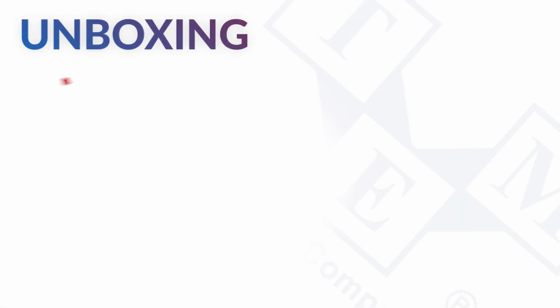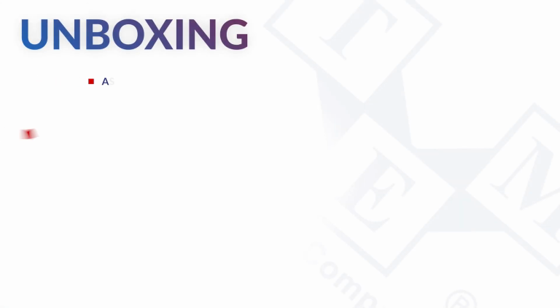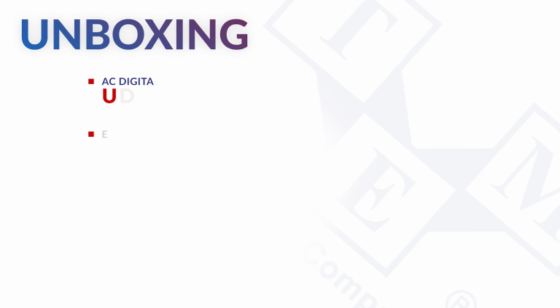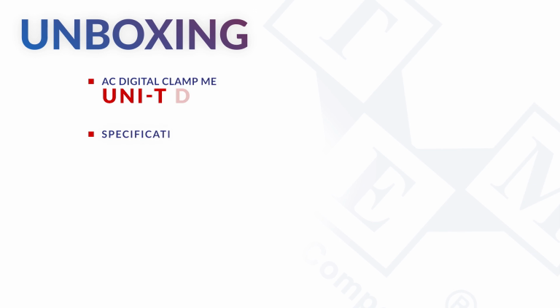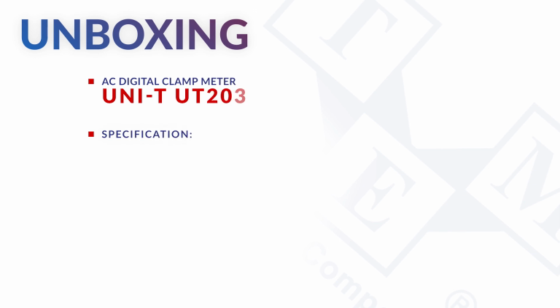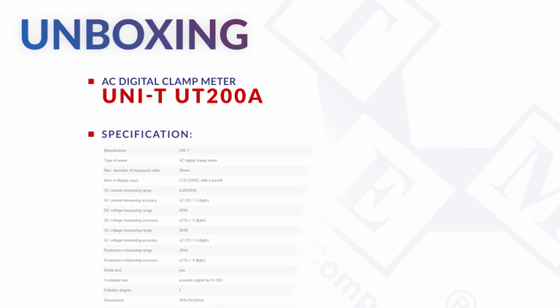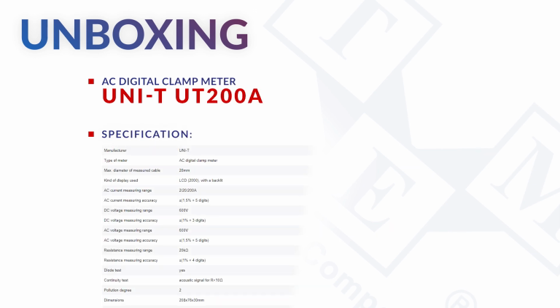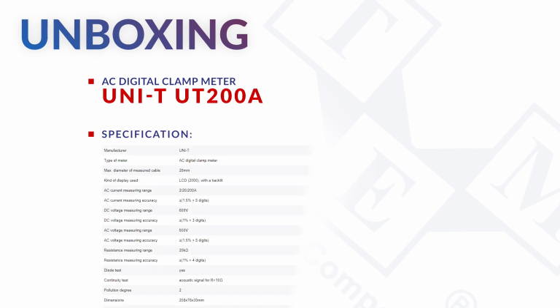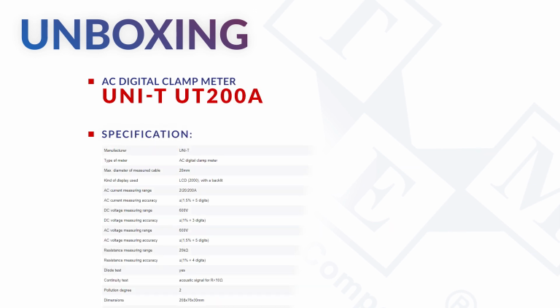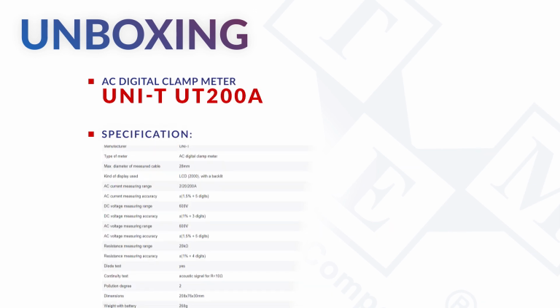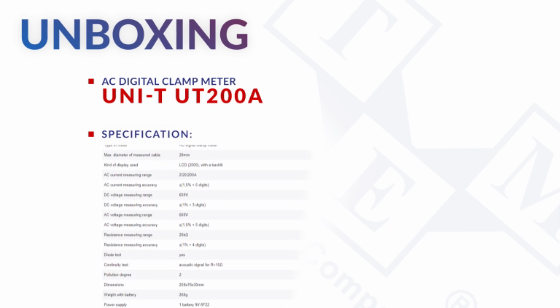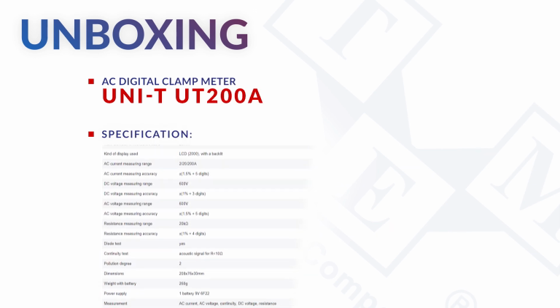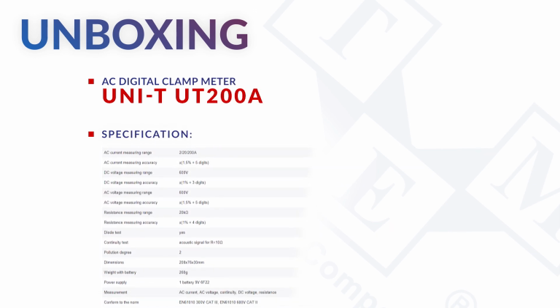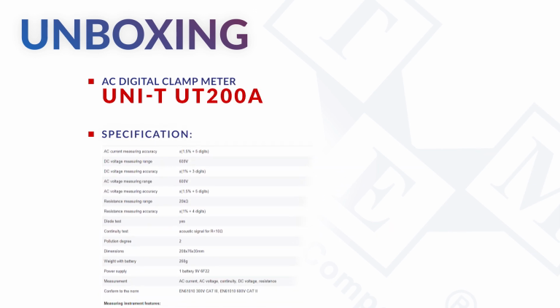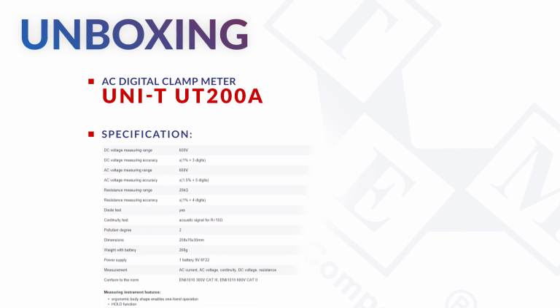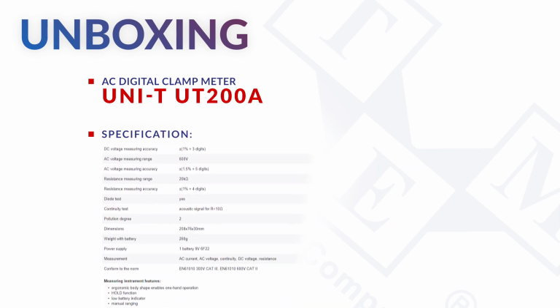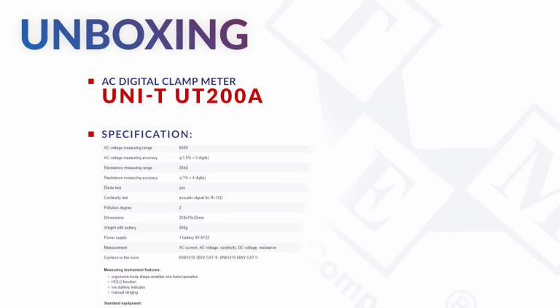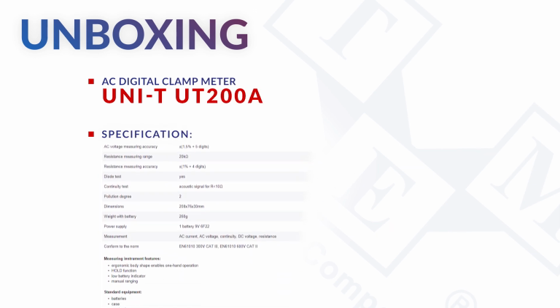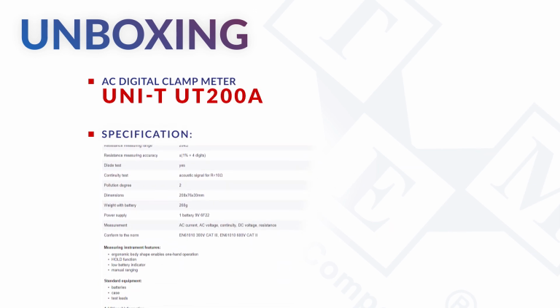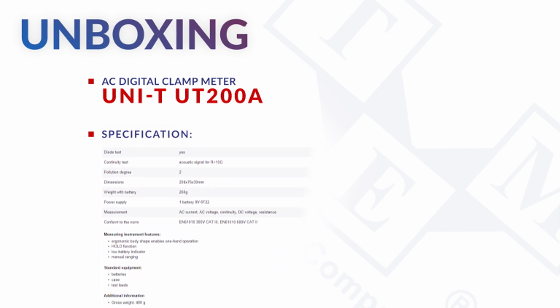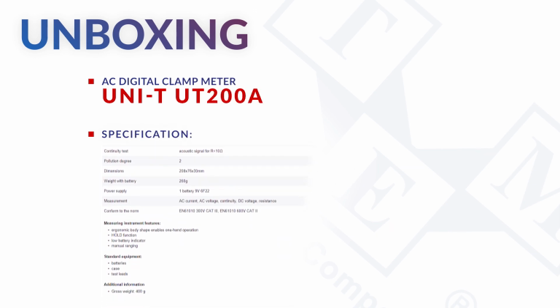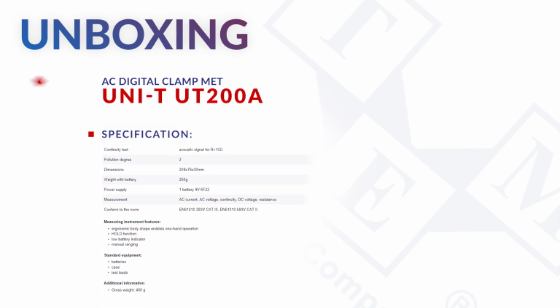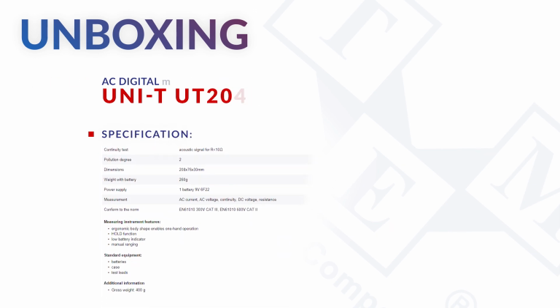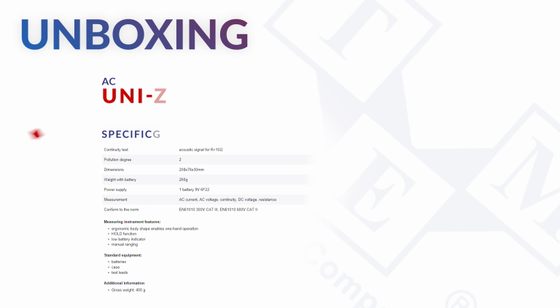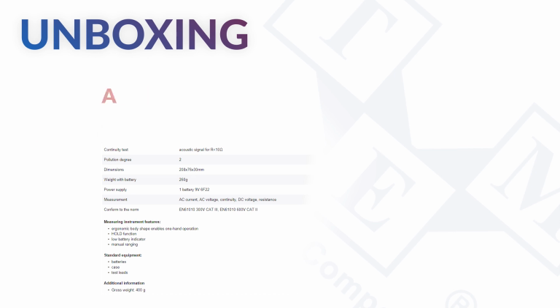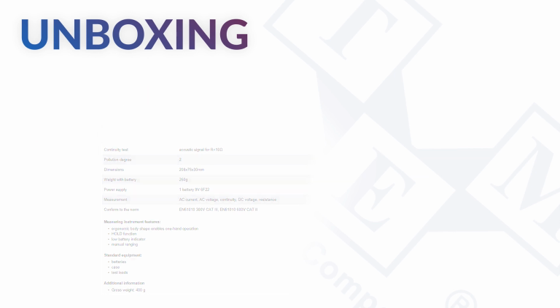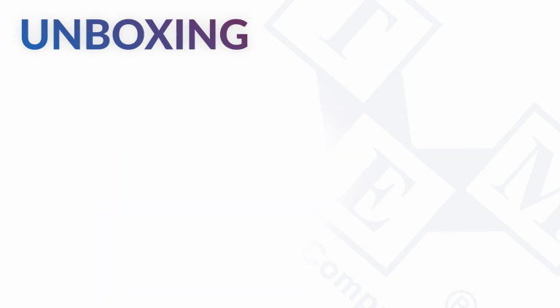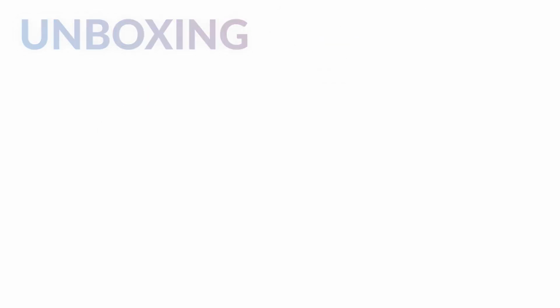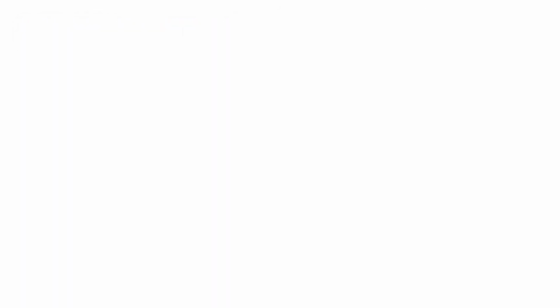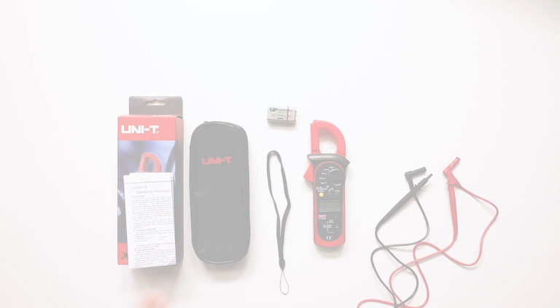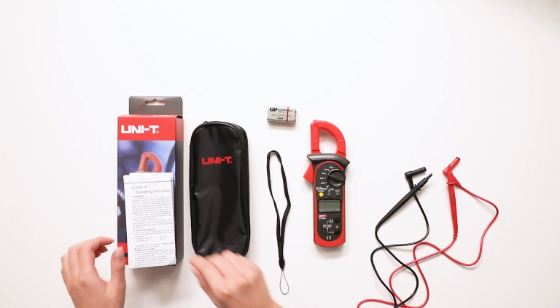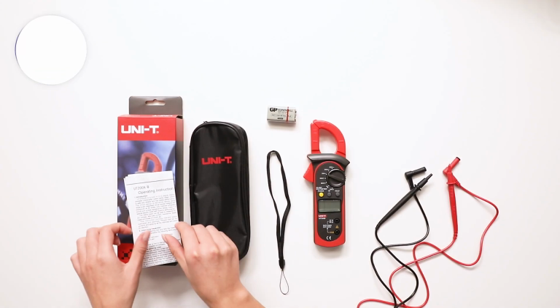The Unity 200A is an AC digital clamp meter that can measure AC and DC voltages, AC currents, and resistance.